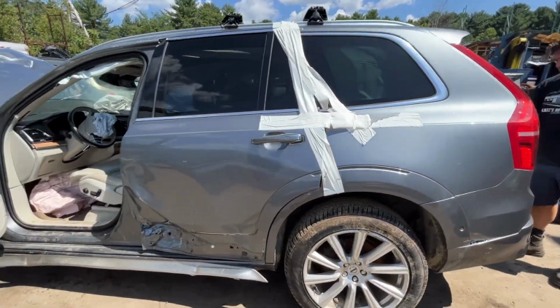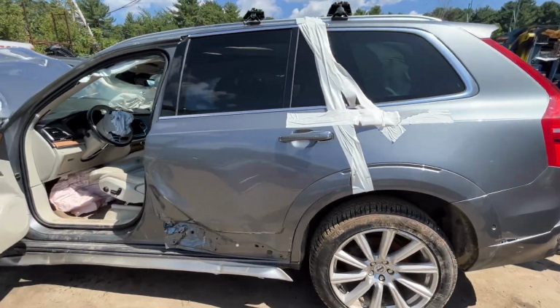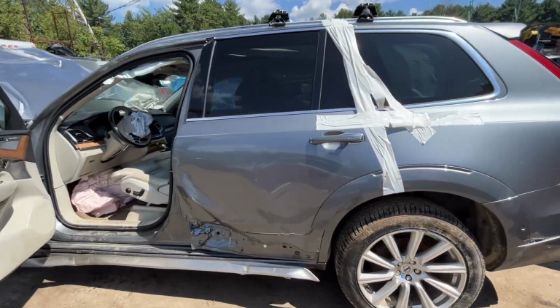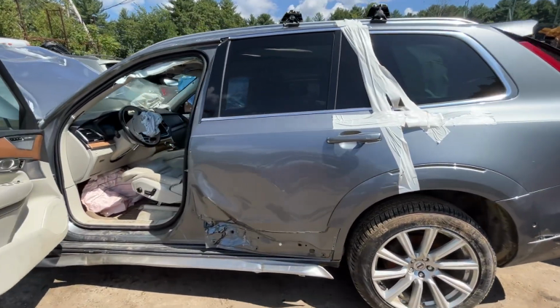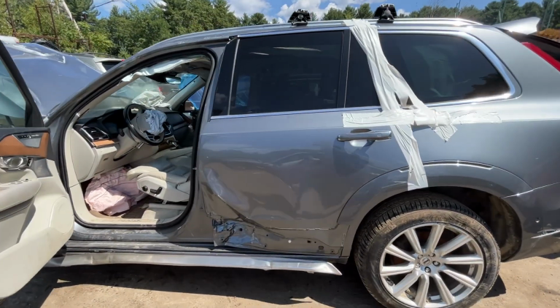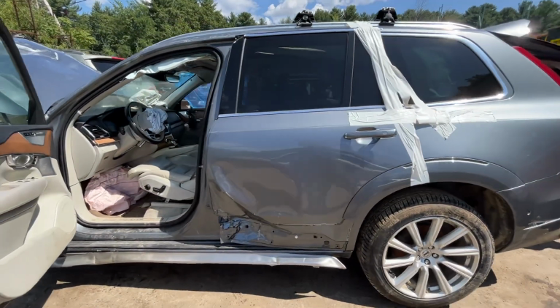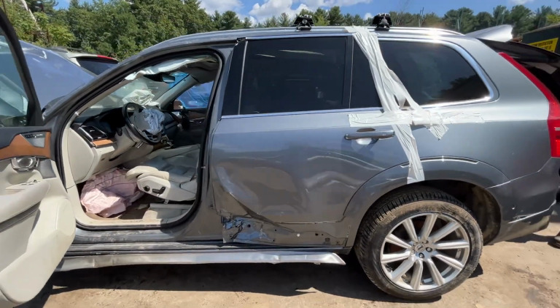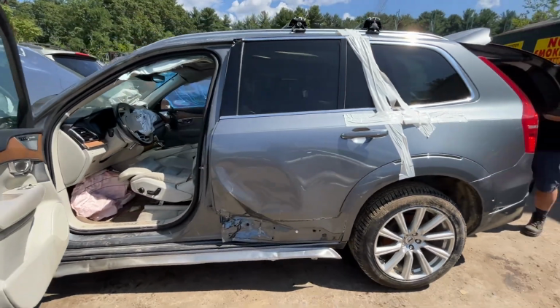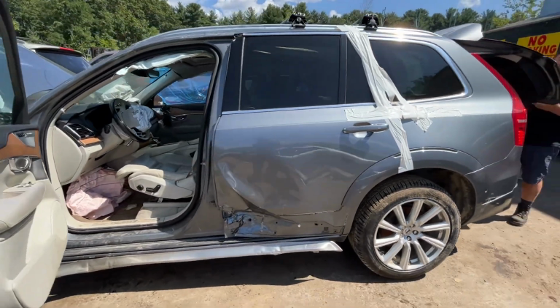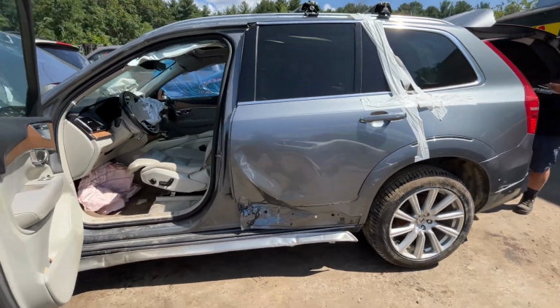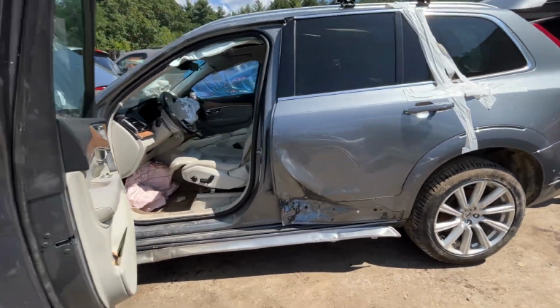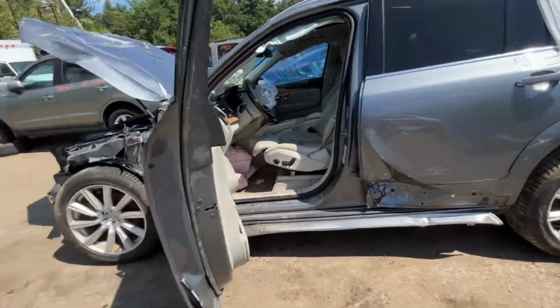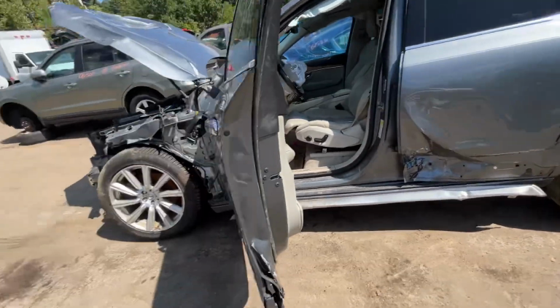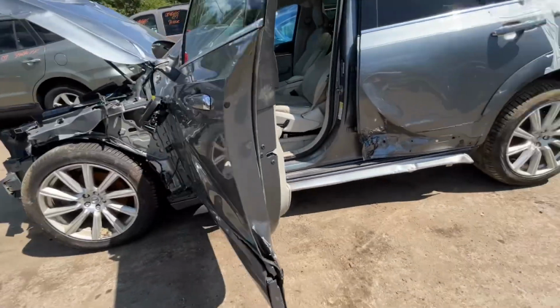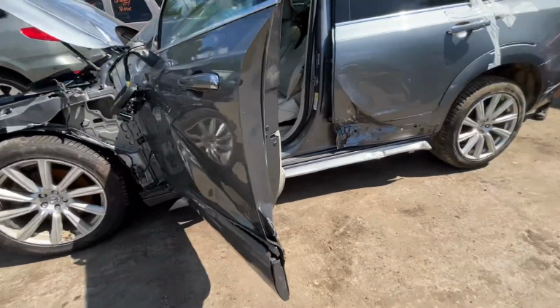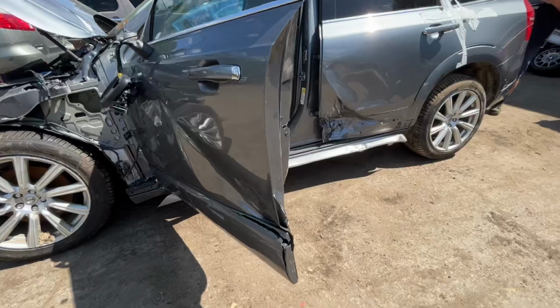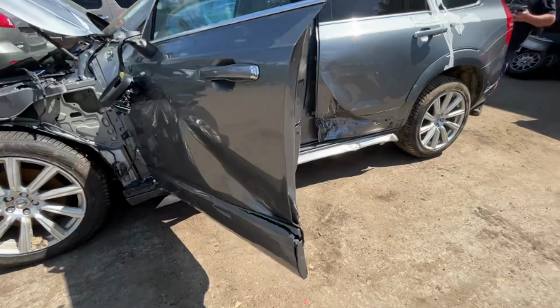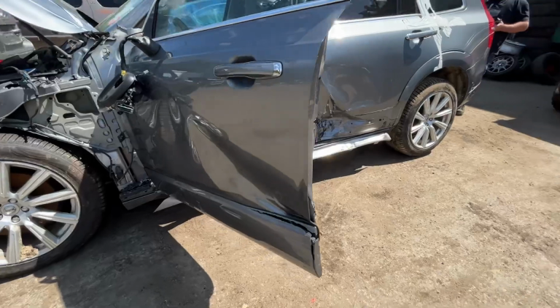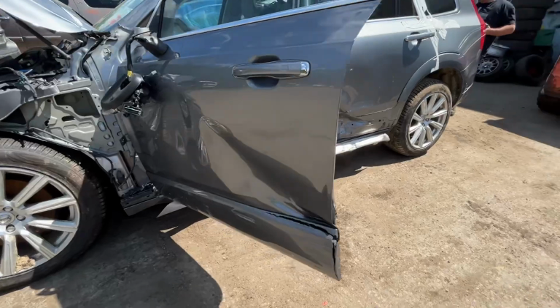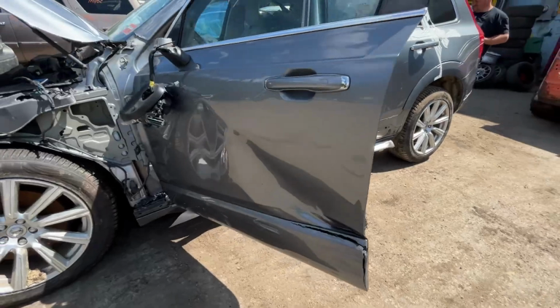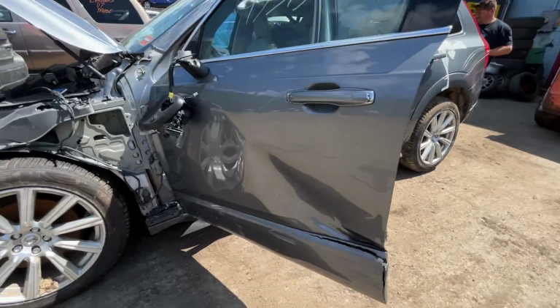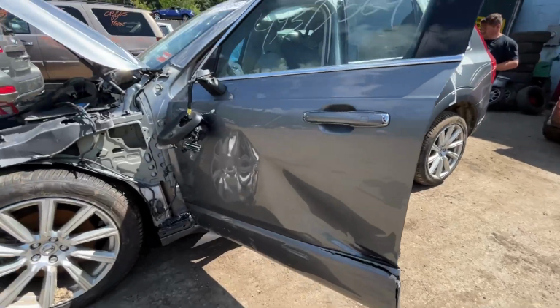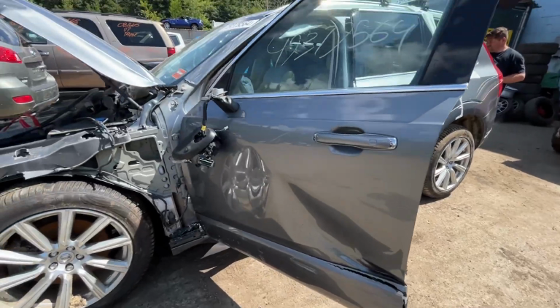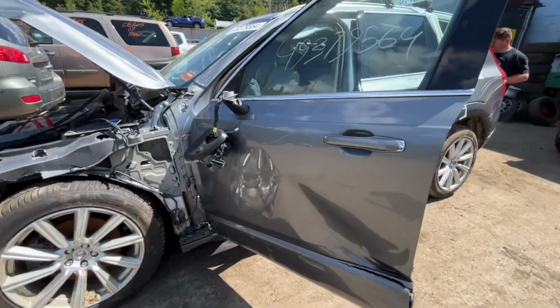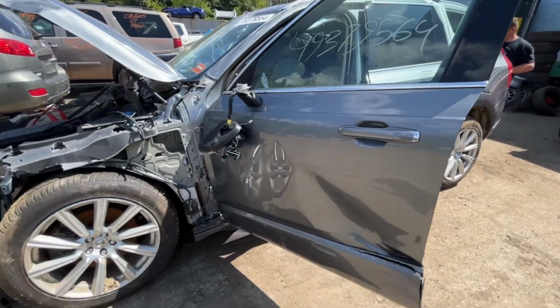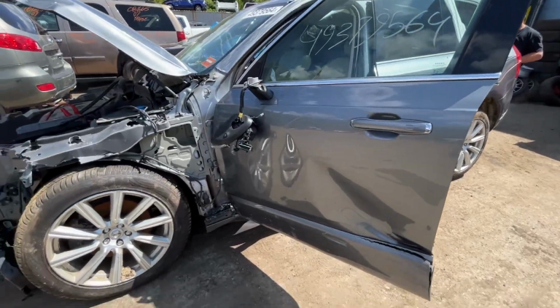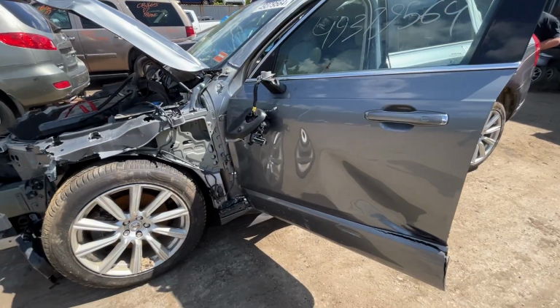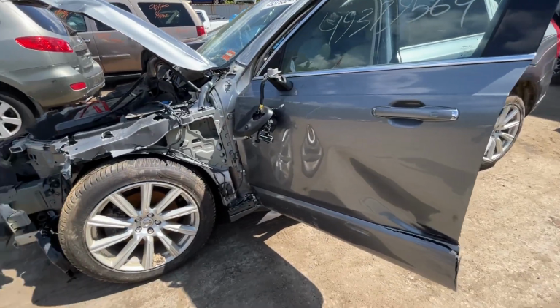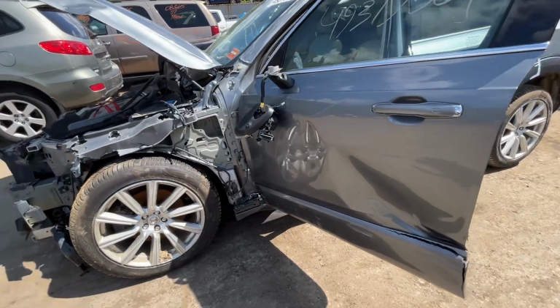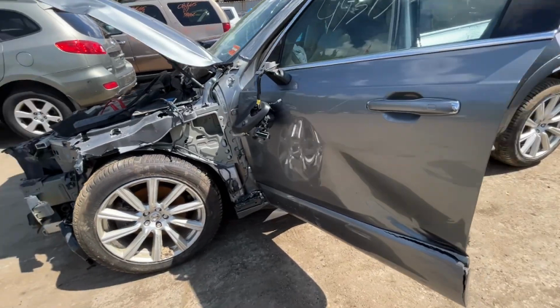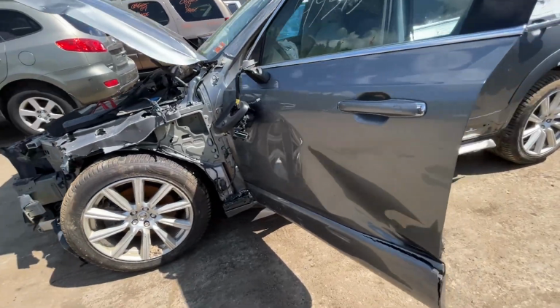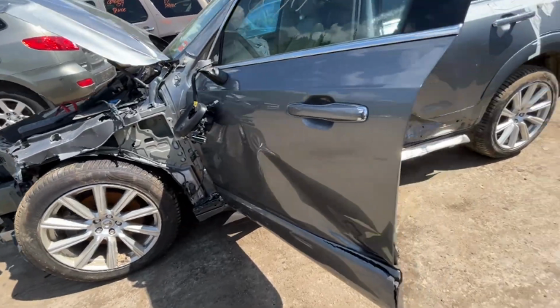Front and rear driver doors are both junk — both have dents on the bottom. Glass mirror didn't make it on this side either. No left mirror.